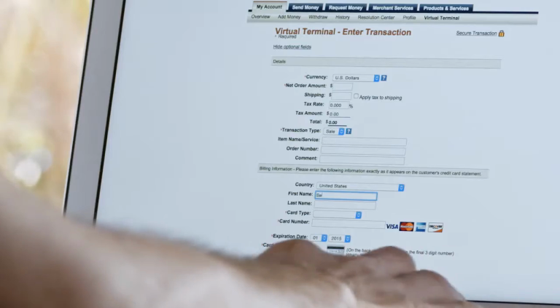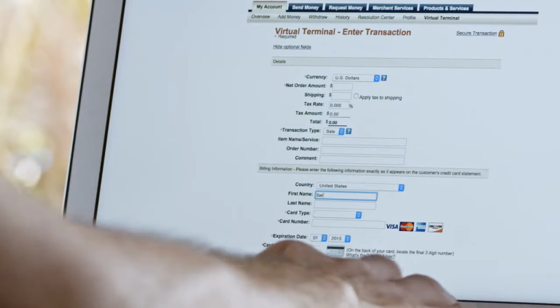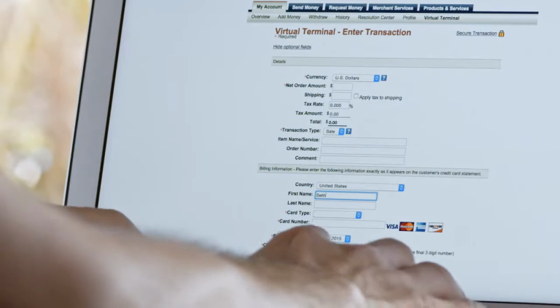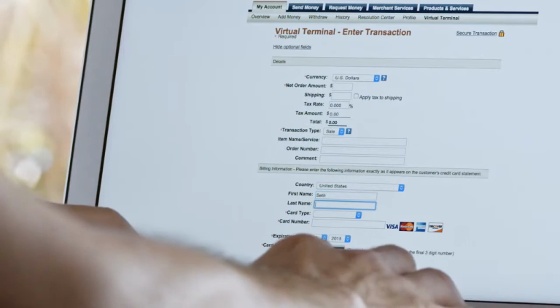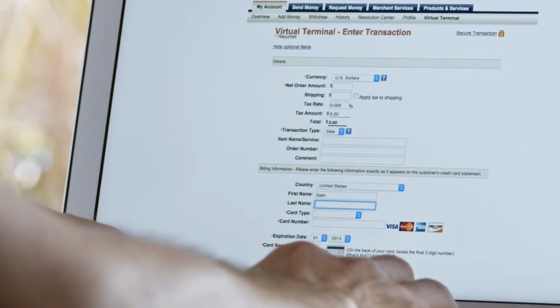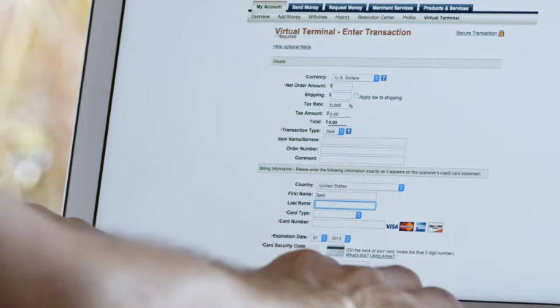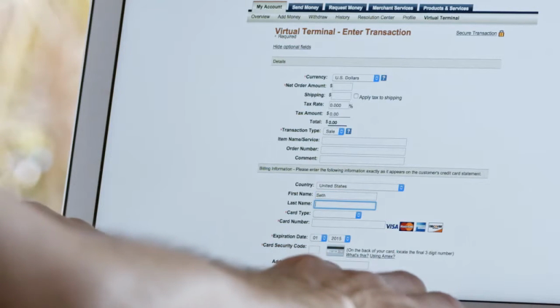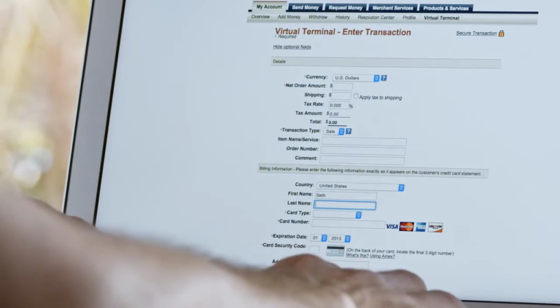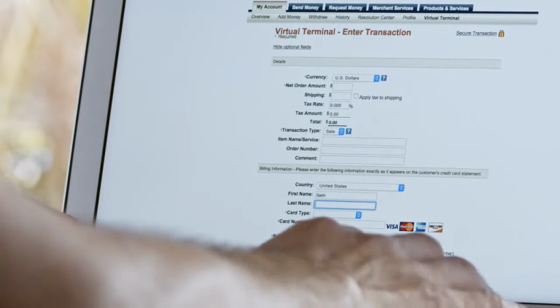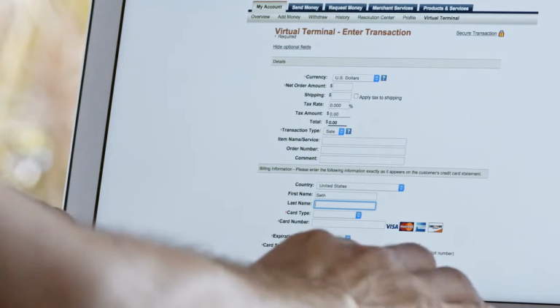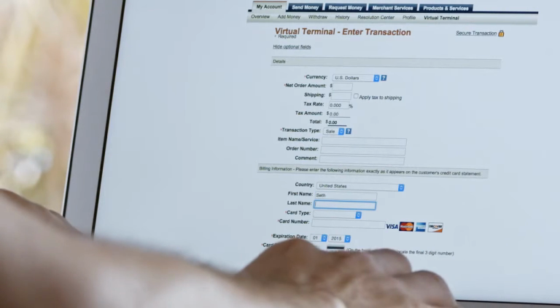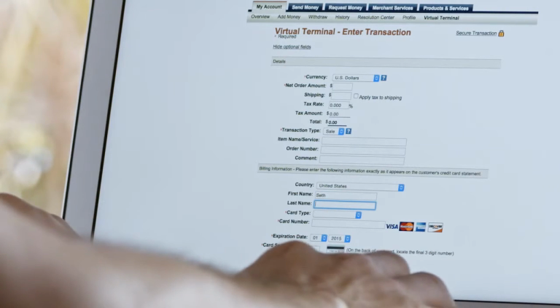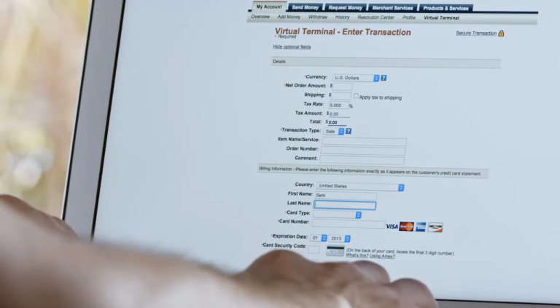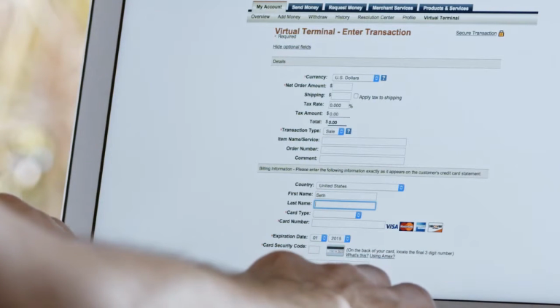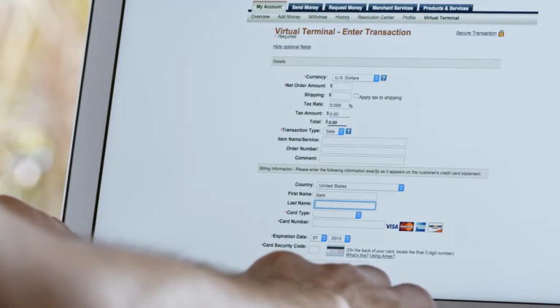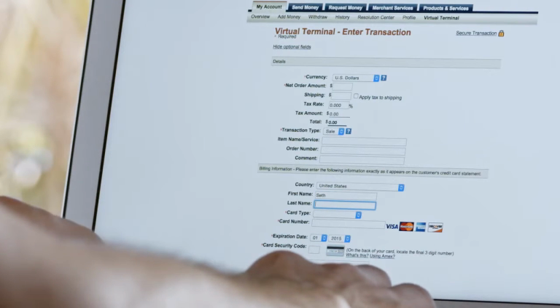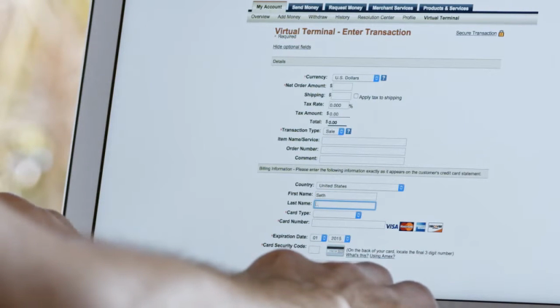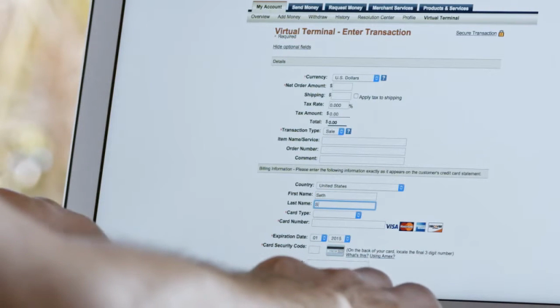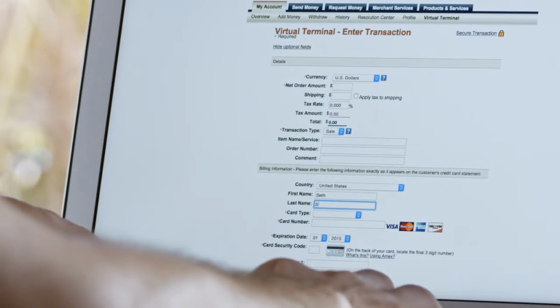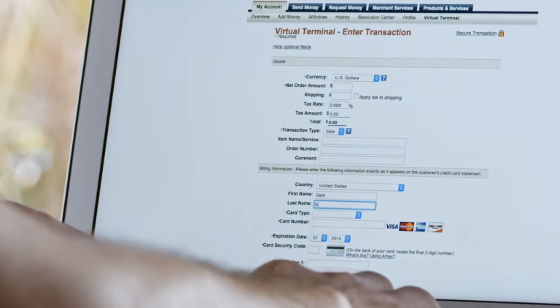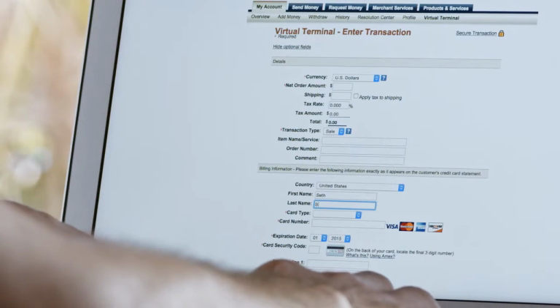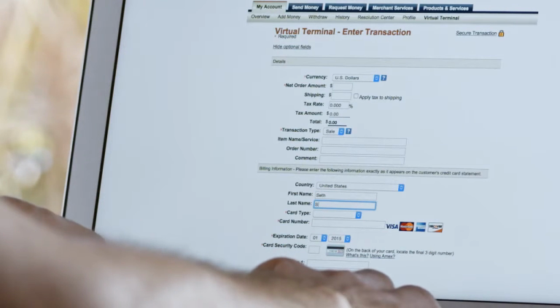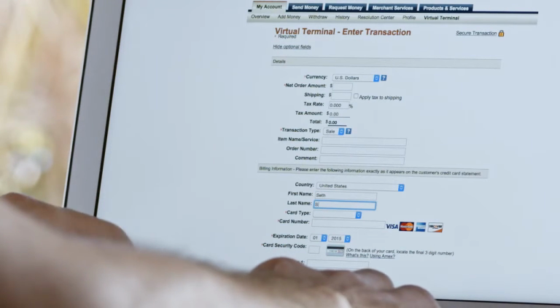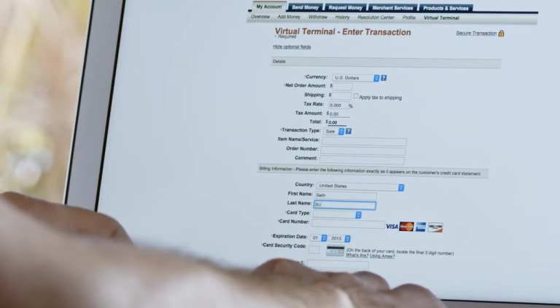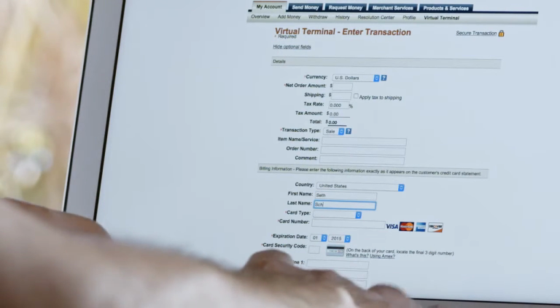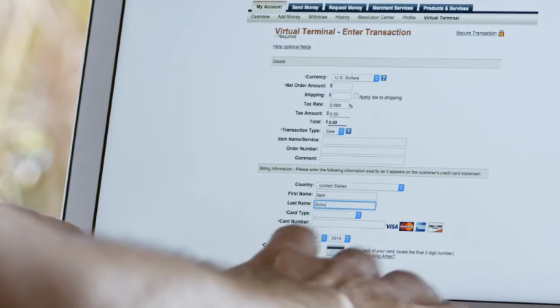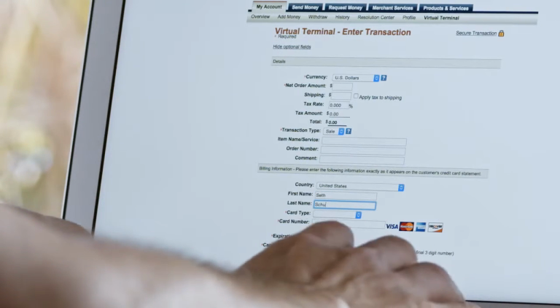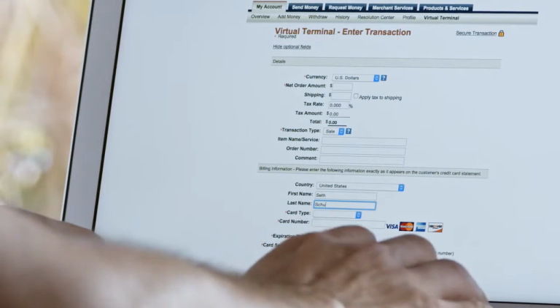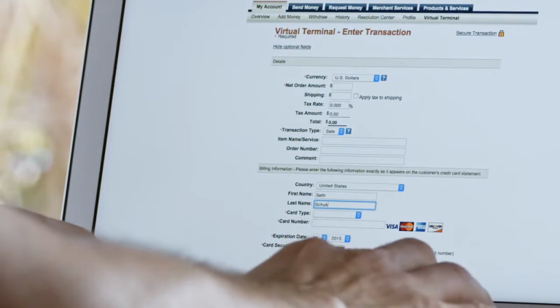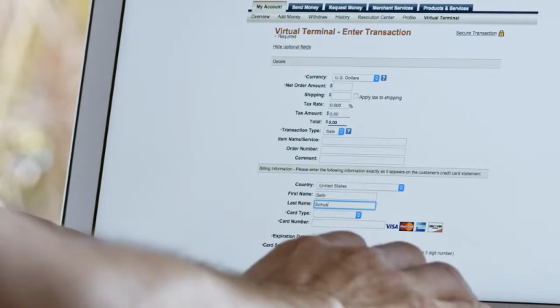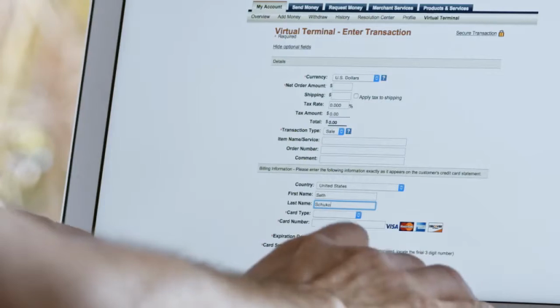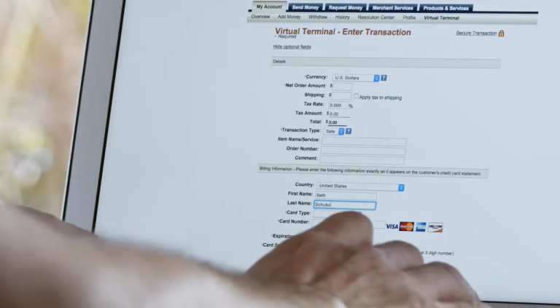PayPal's virtual terminal allows me to log into the dashboard, enter in a customer's information, and process an order right away.